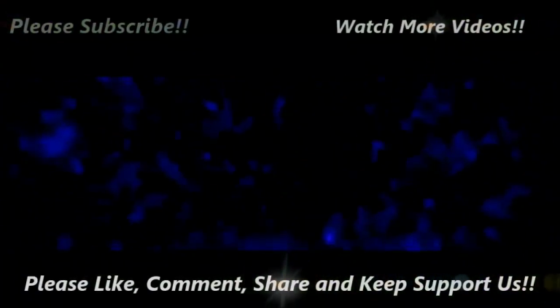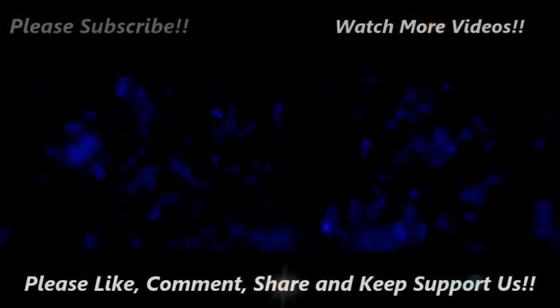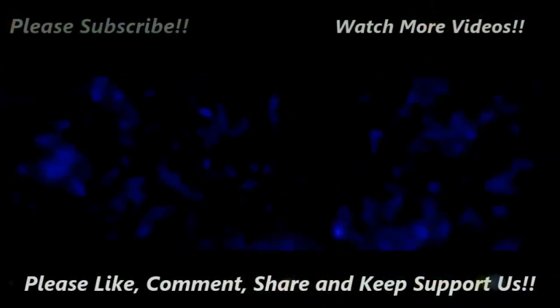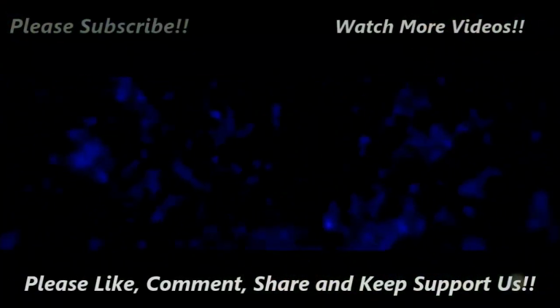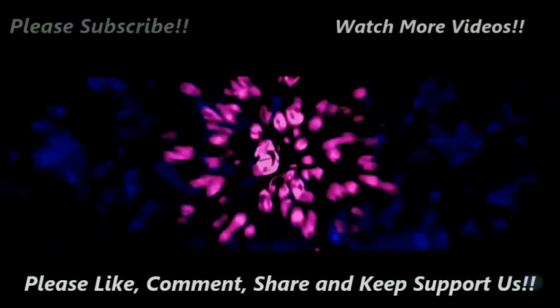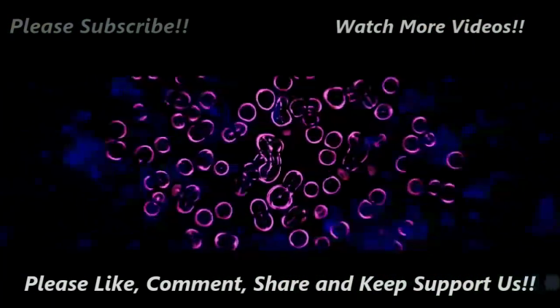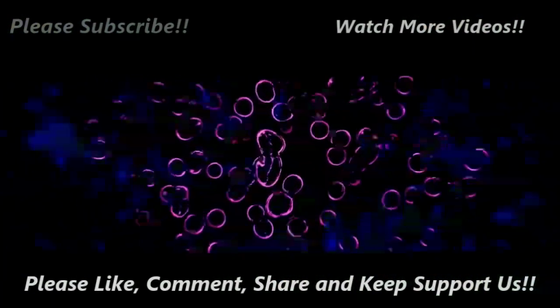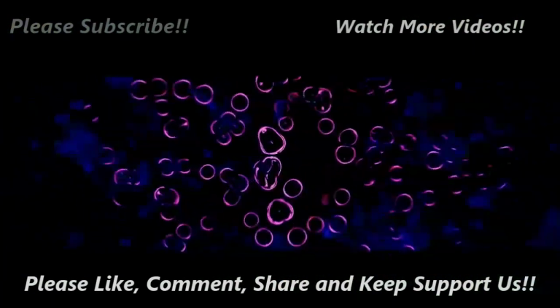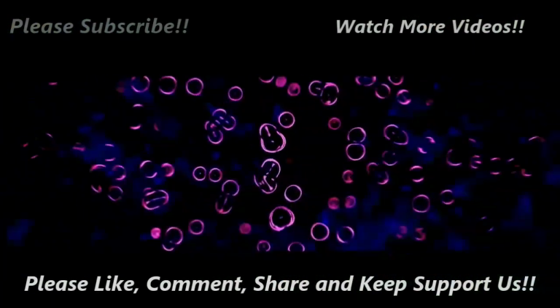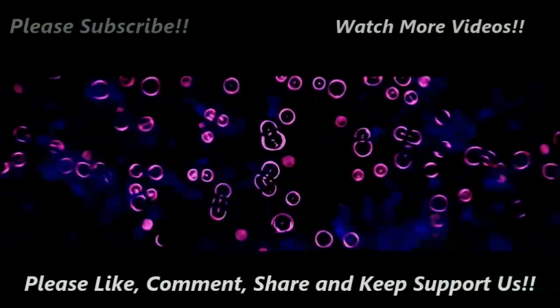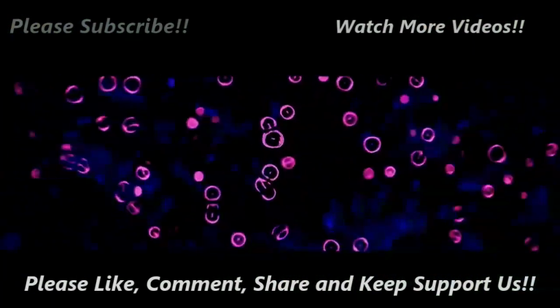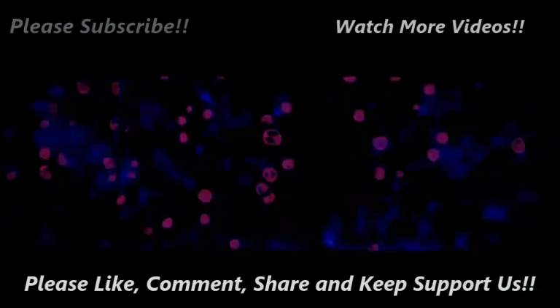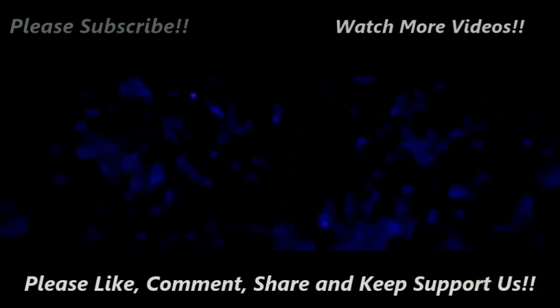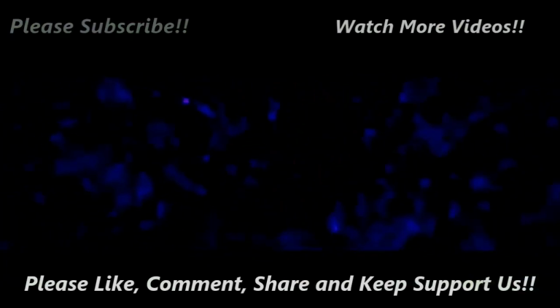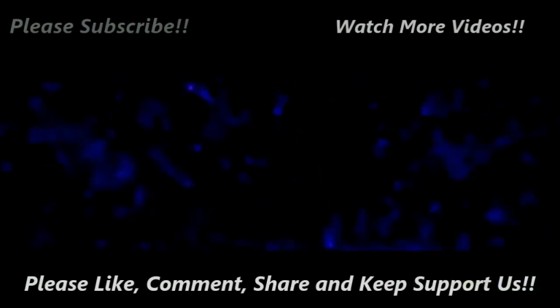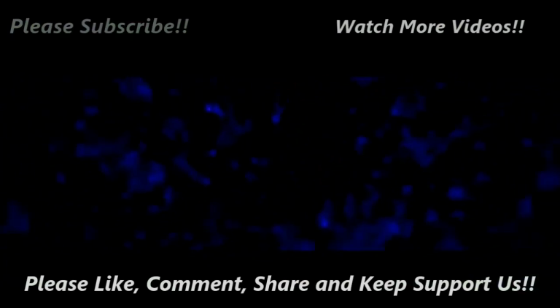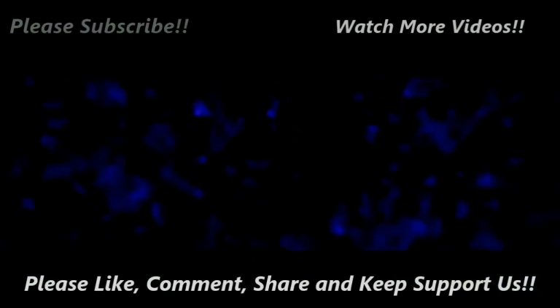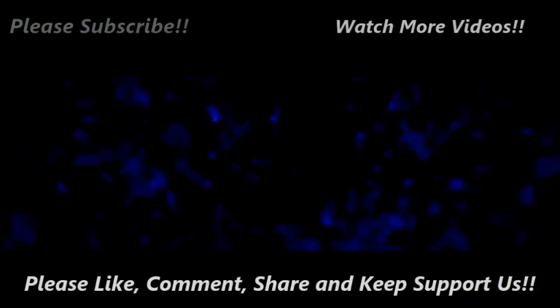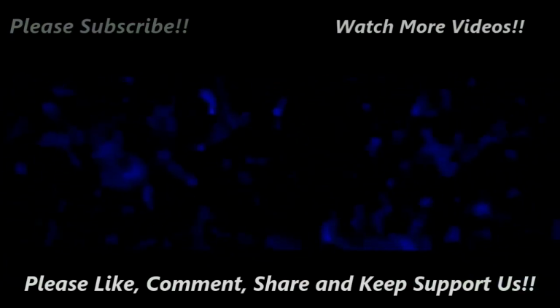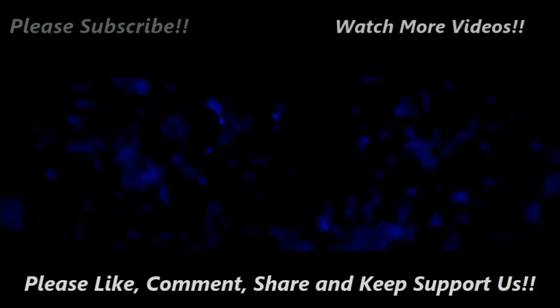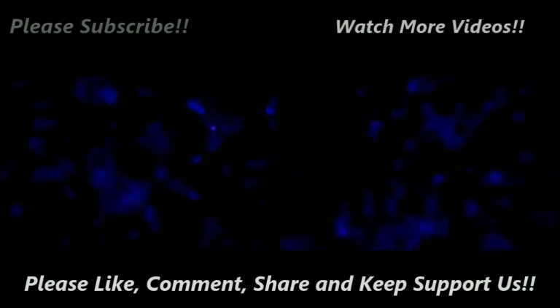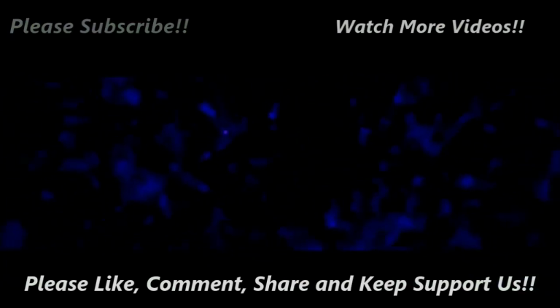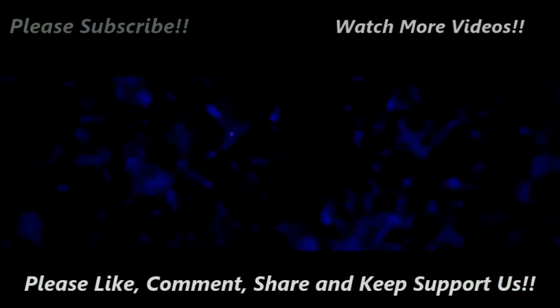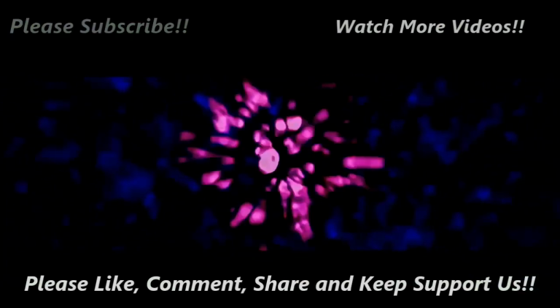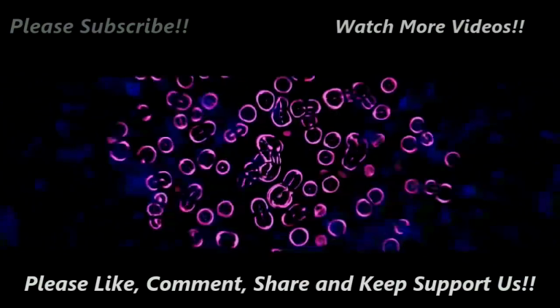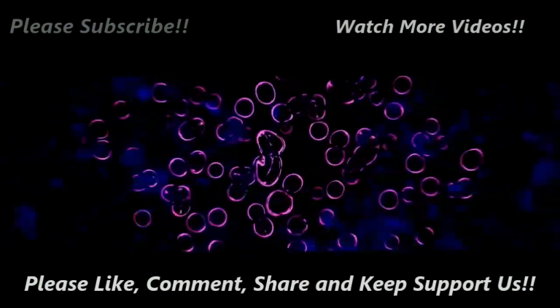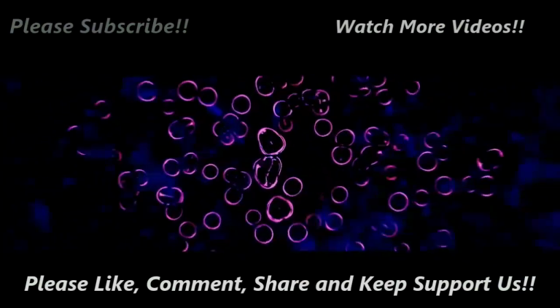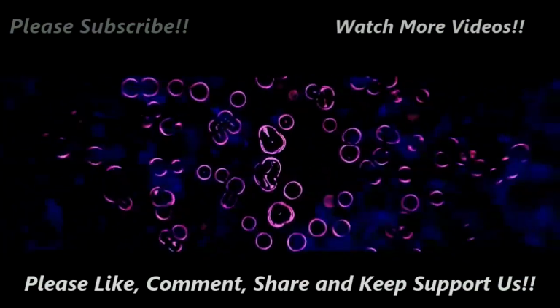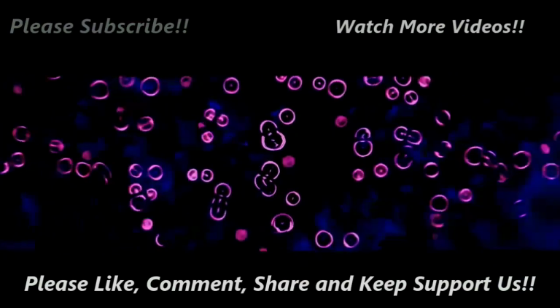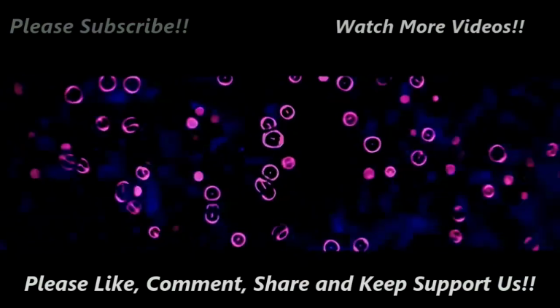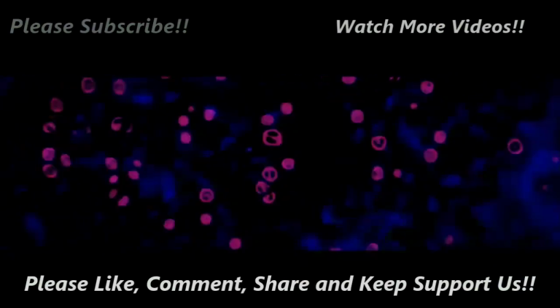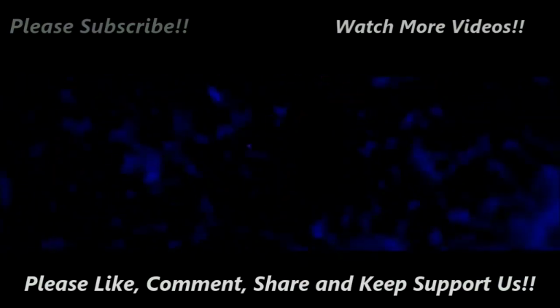Thanks for watching this video. Please subscribe for more videos, click the like button below, and leave me a comment.